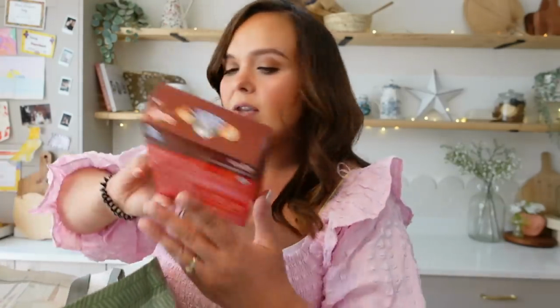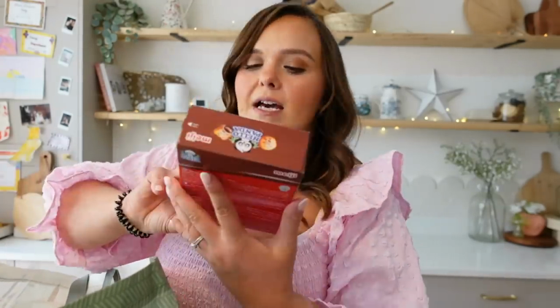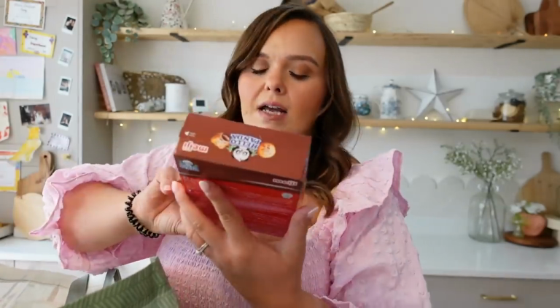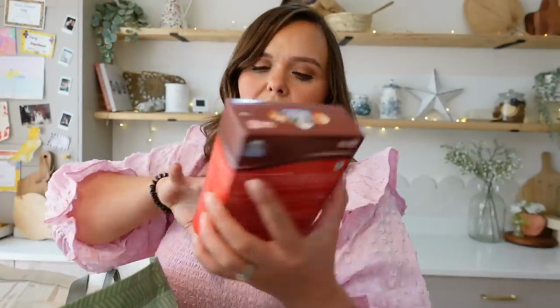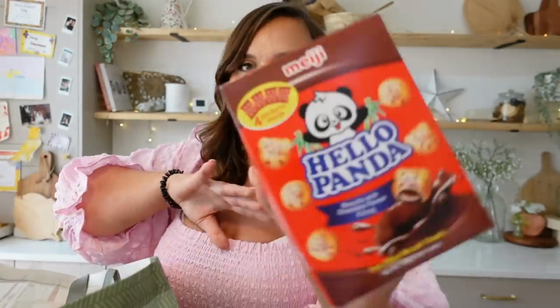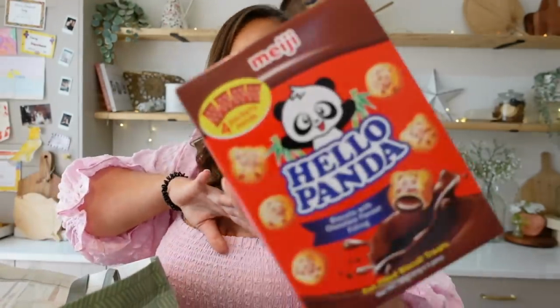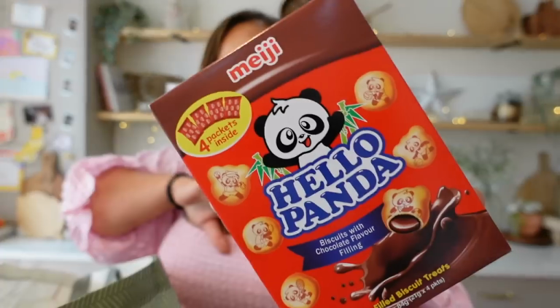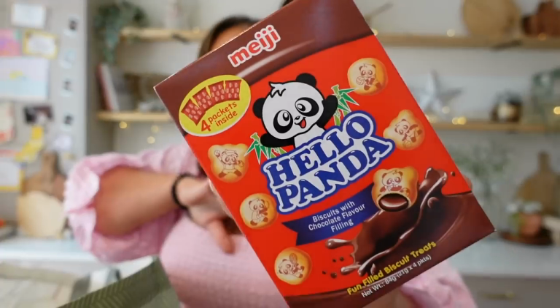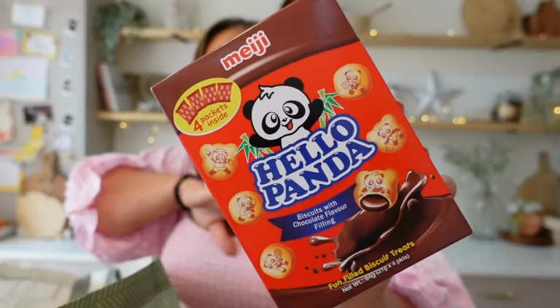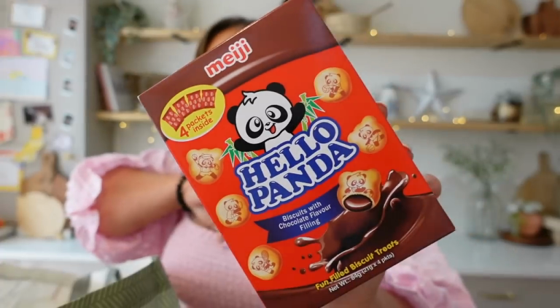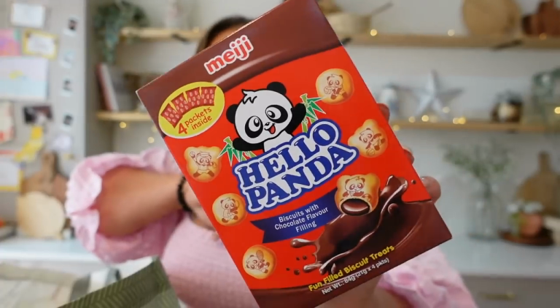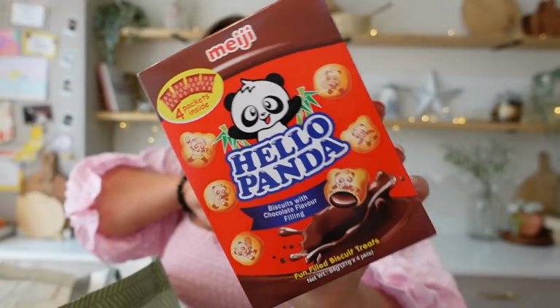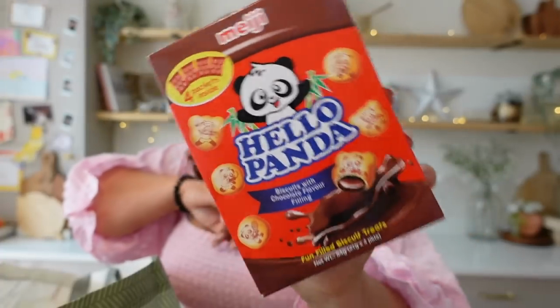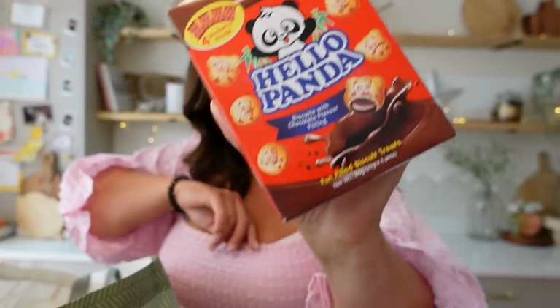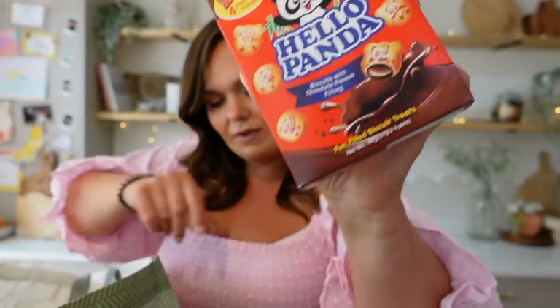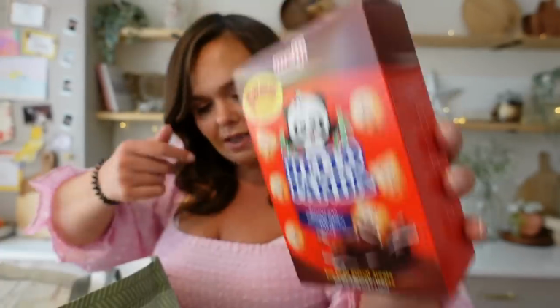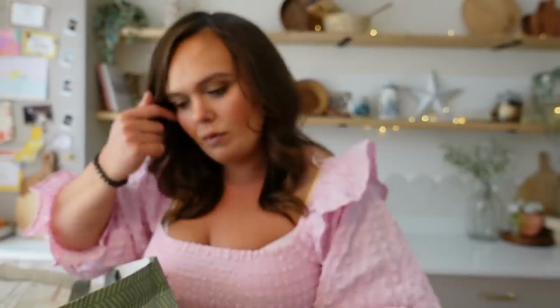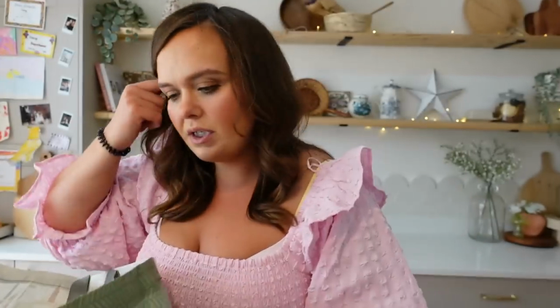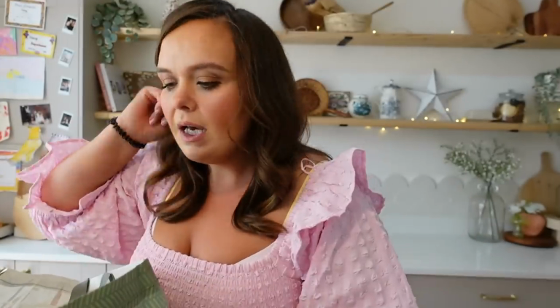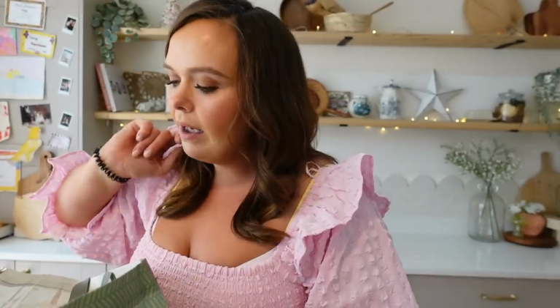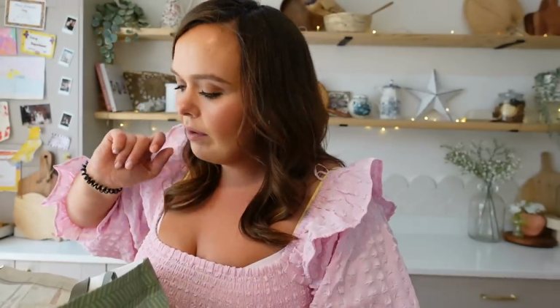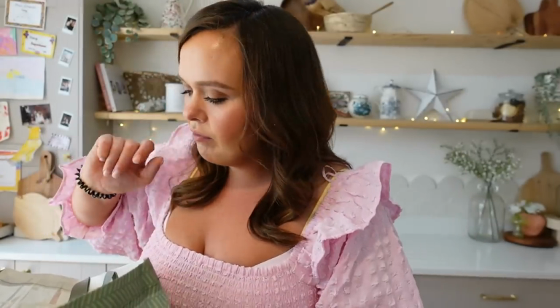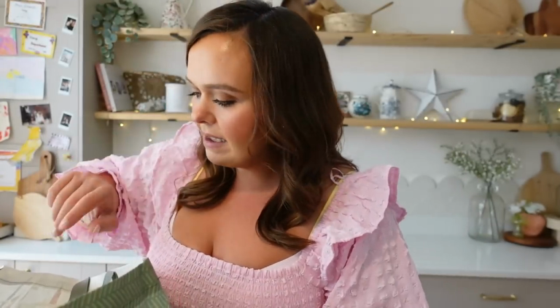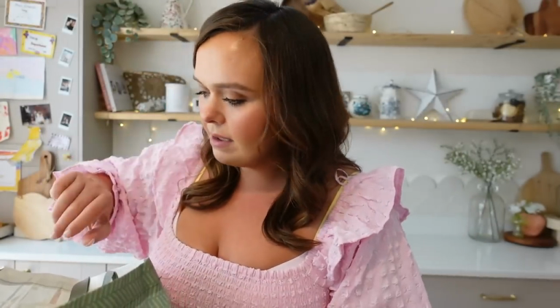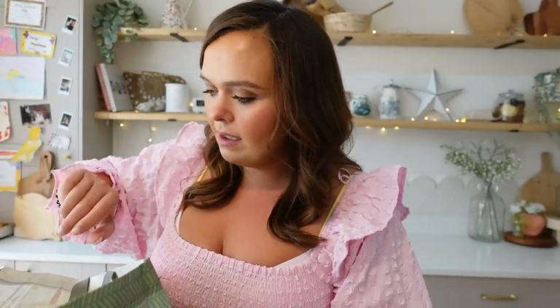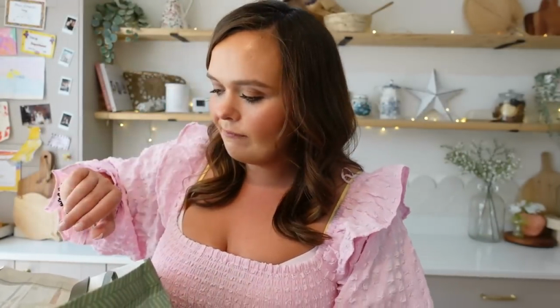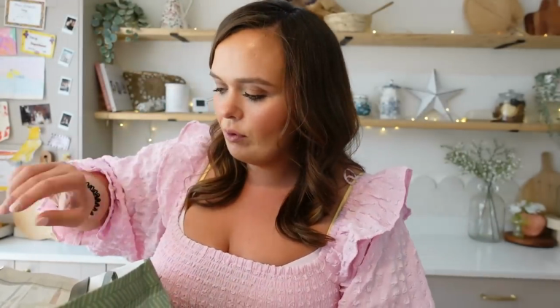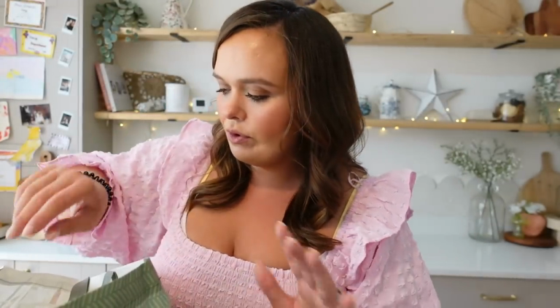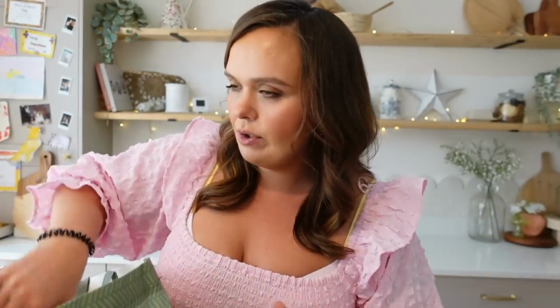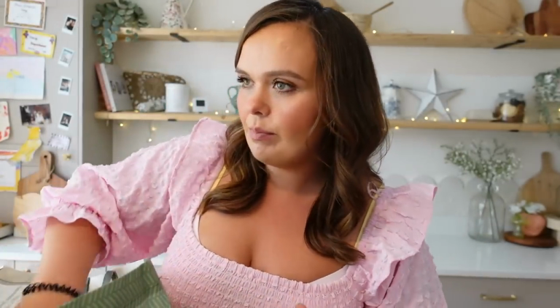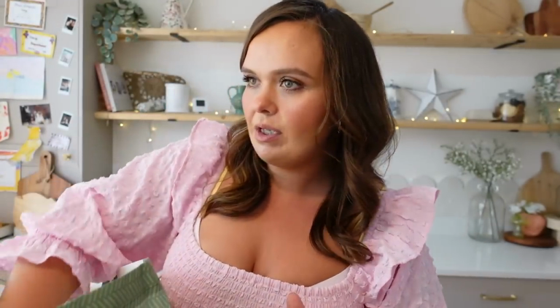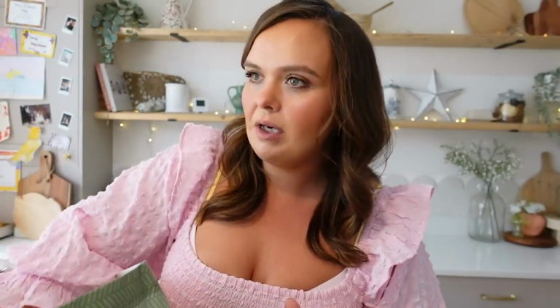I also got some Hello Panda just for the snack cupboard. And now the rest is for the birthday party.